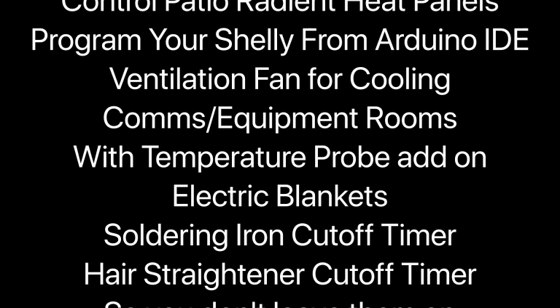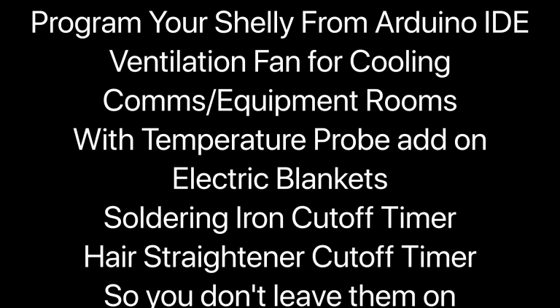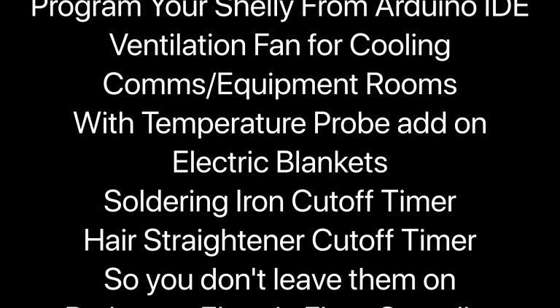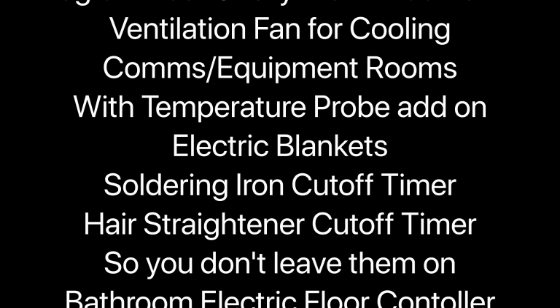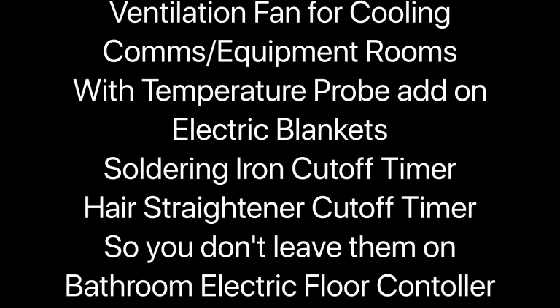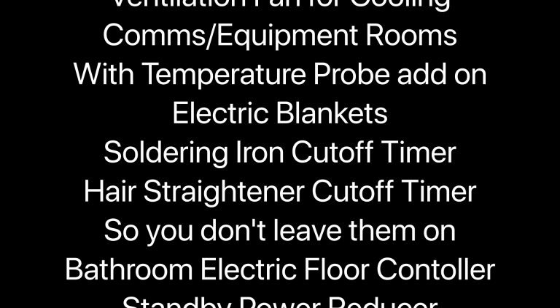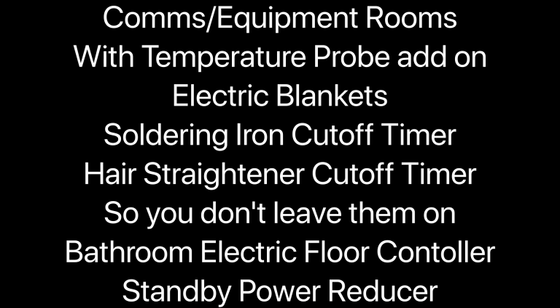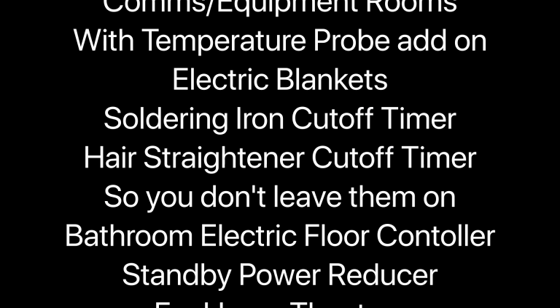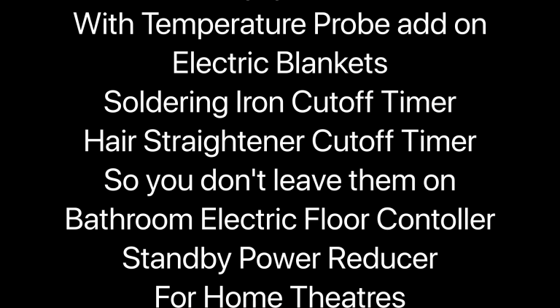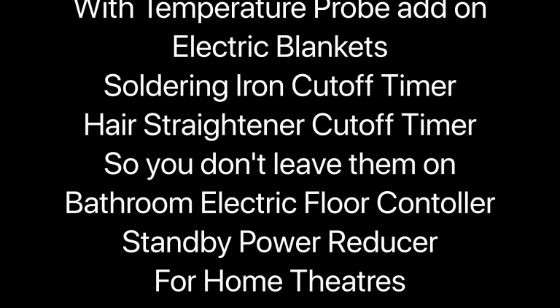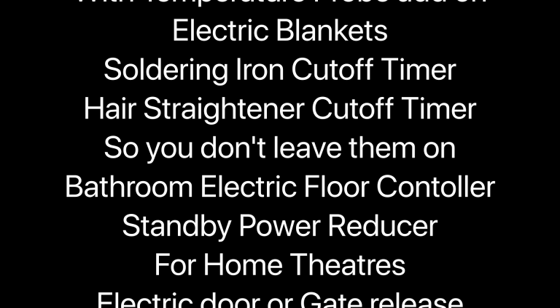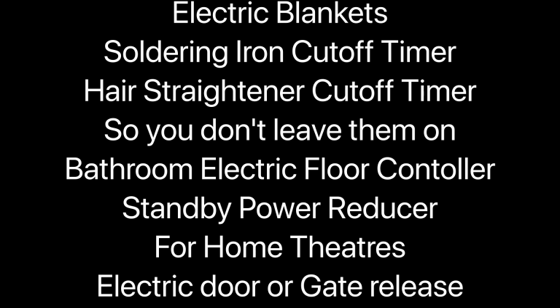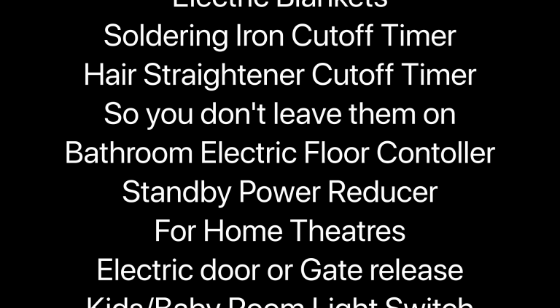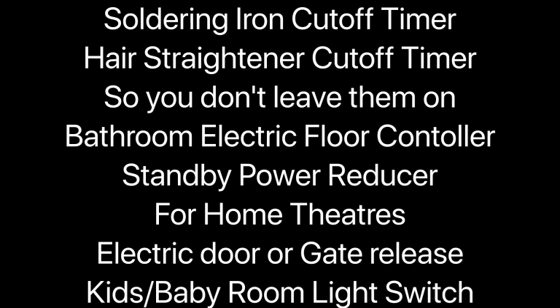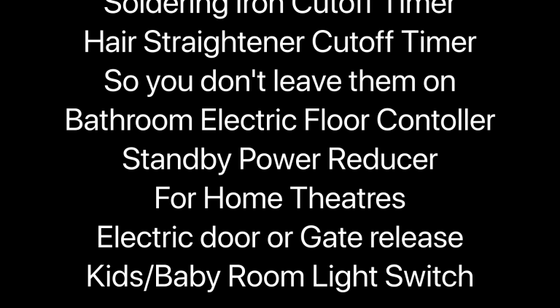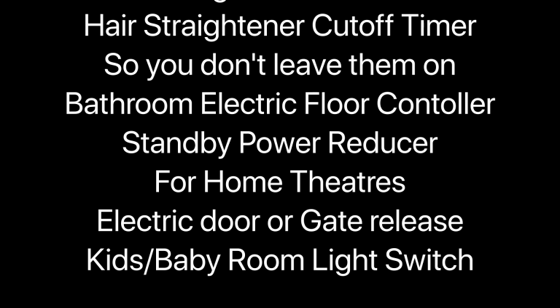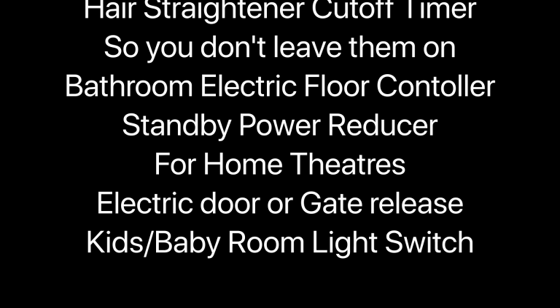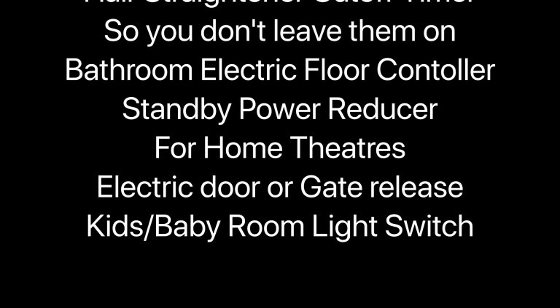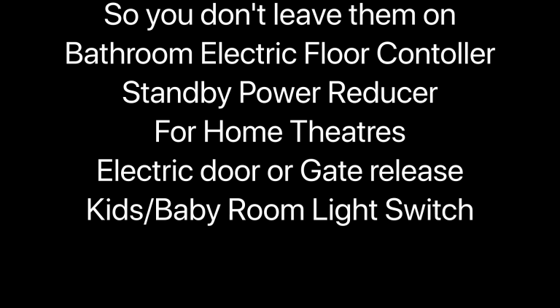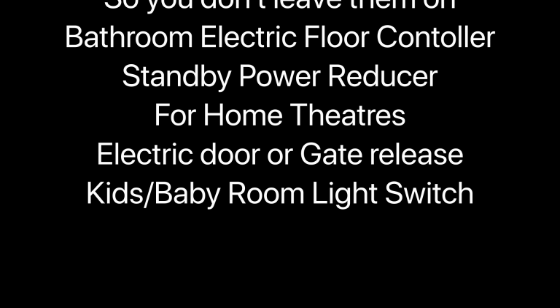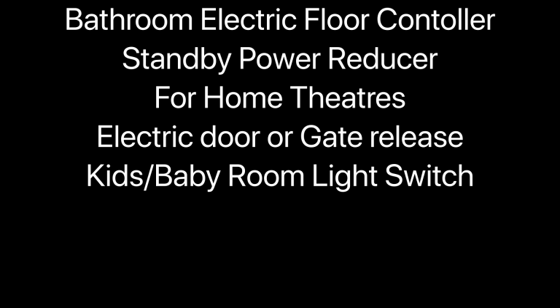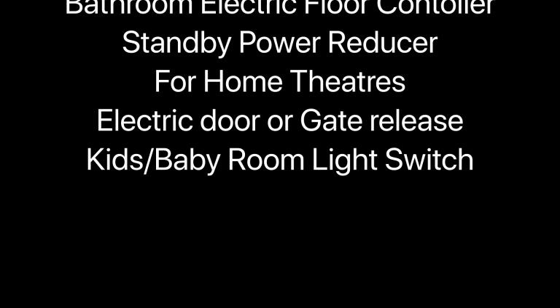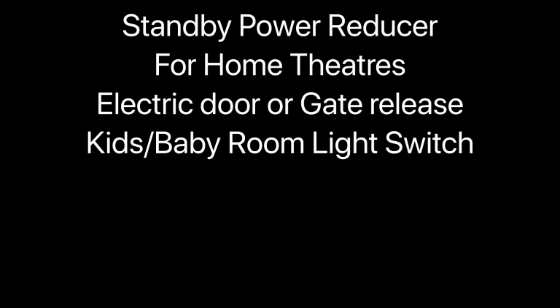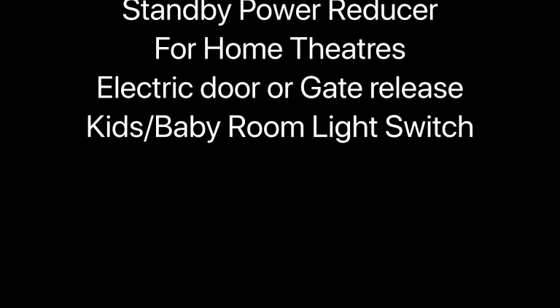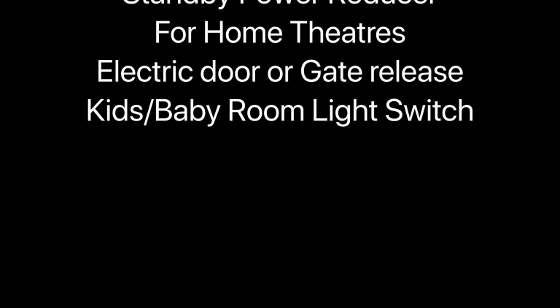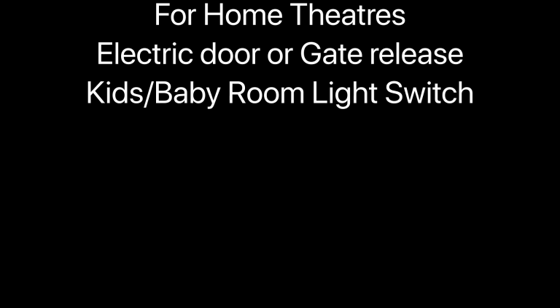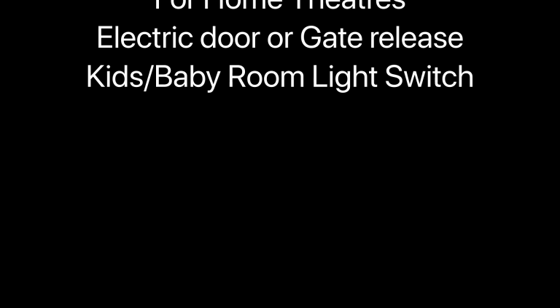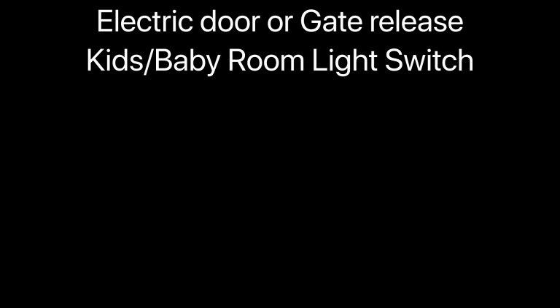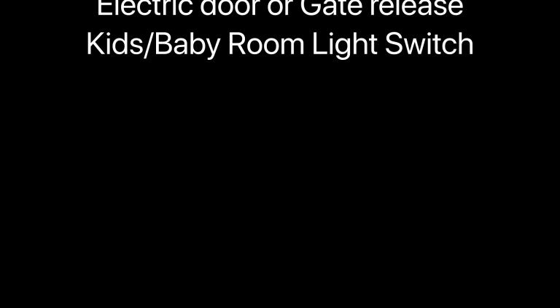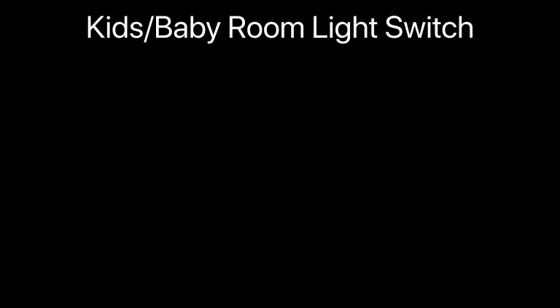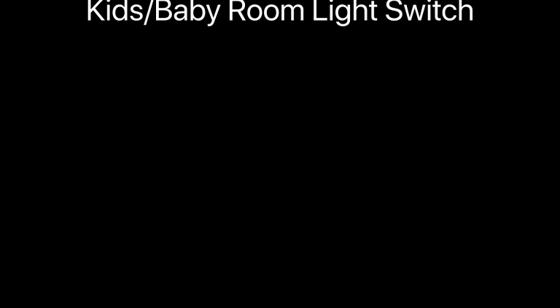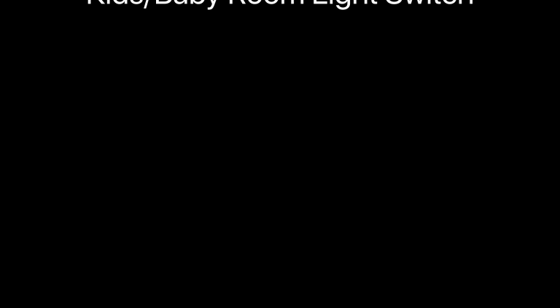Well, that was 10 ideas — here's a few bonus ones. You can see why I like the Shelly devices, because they're so versatile and they're also pretty easy to install.